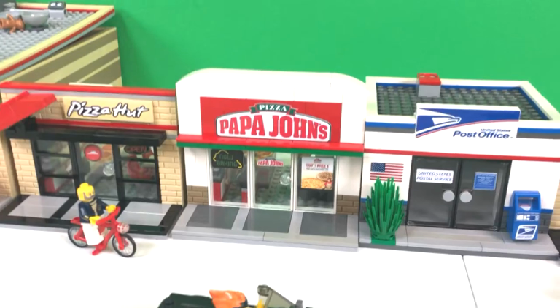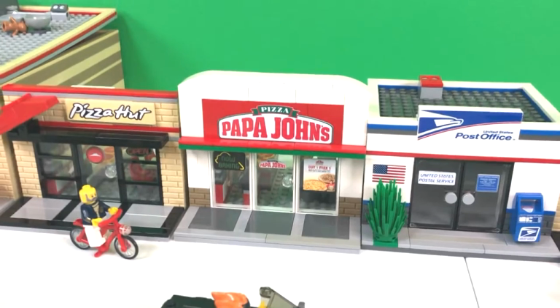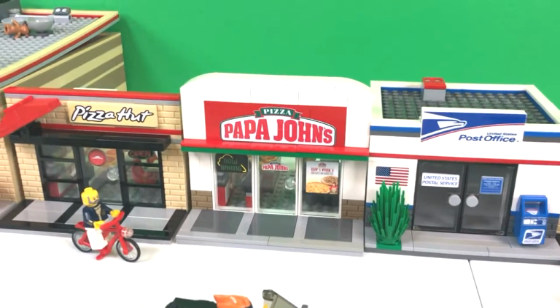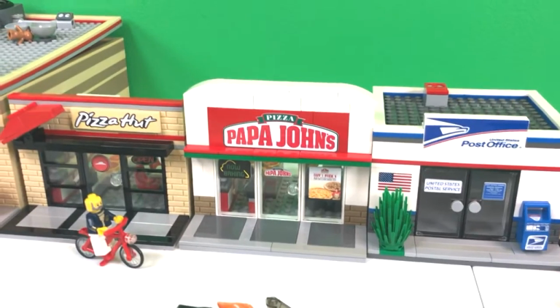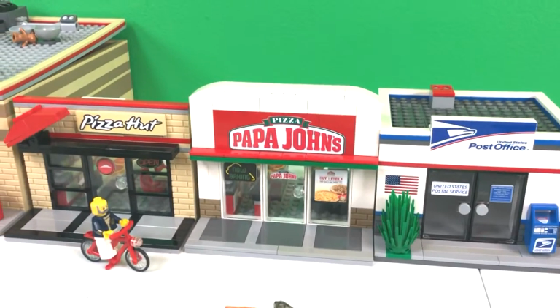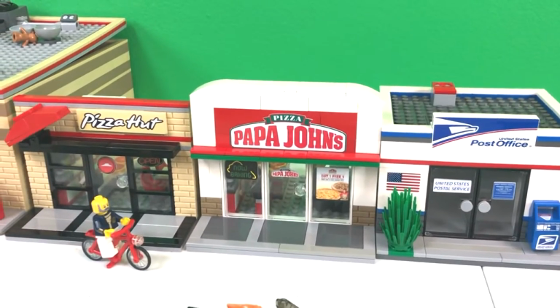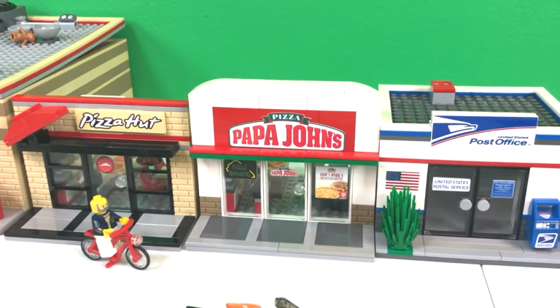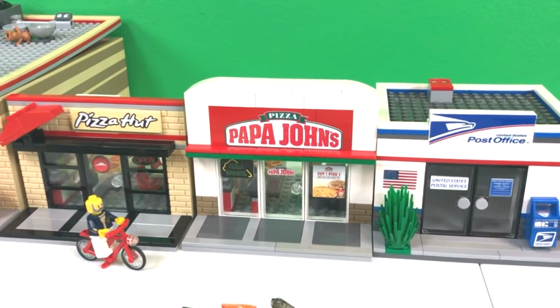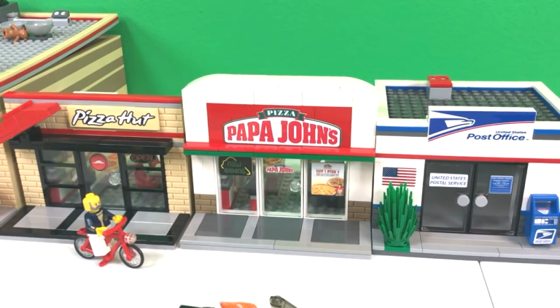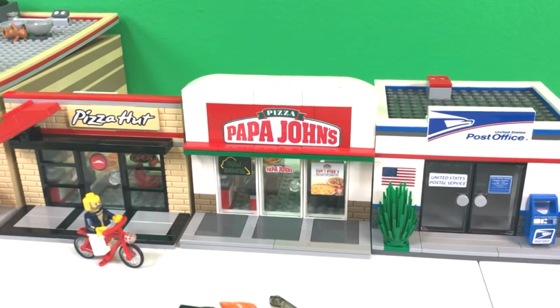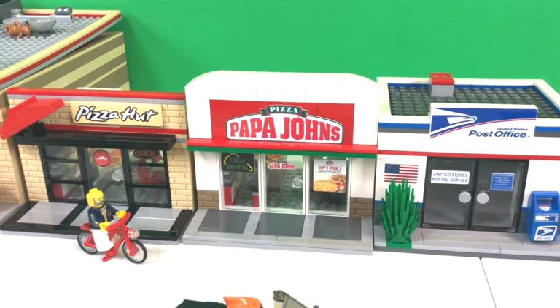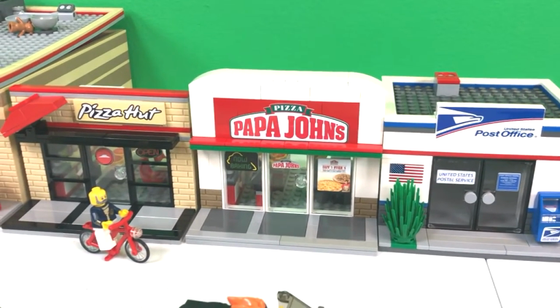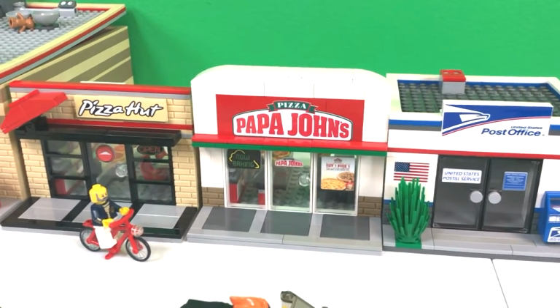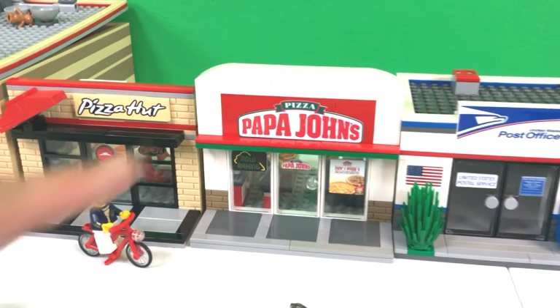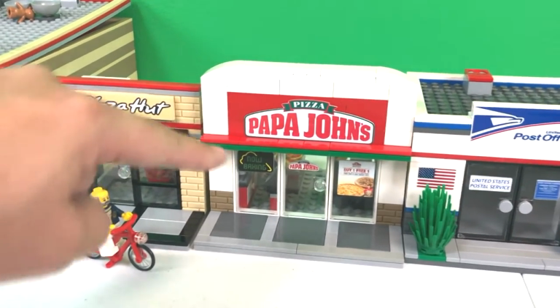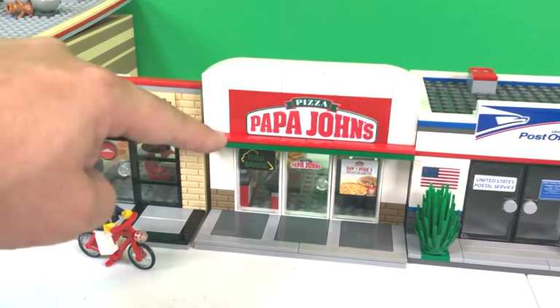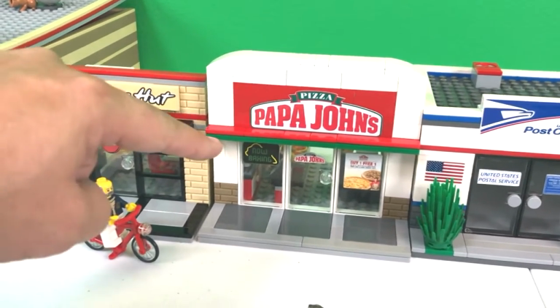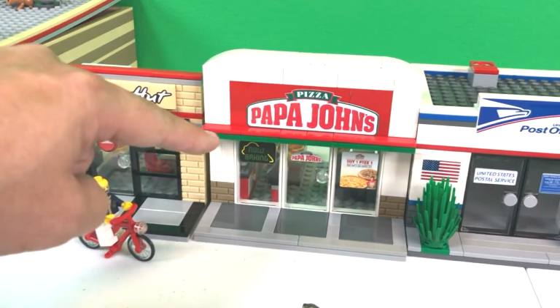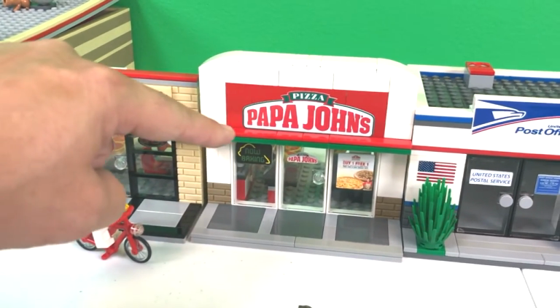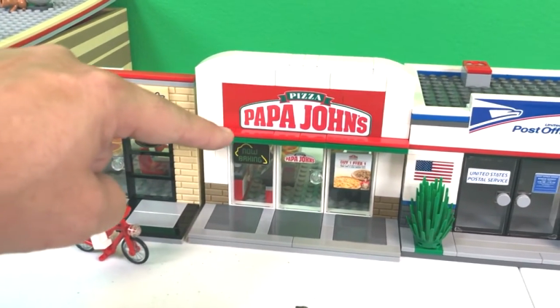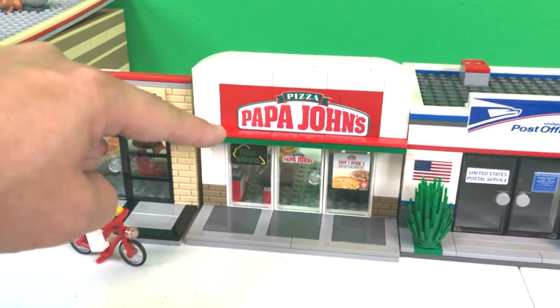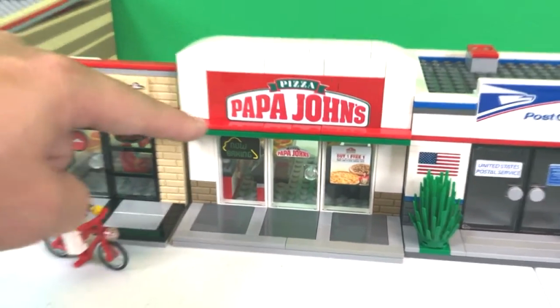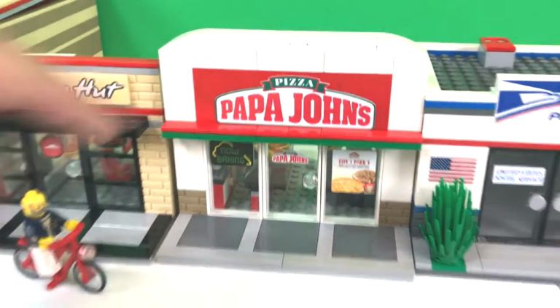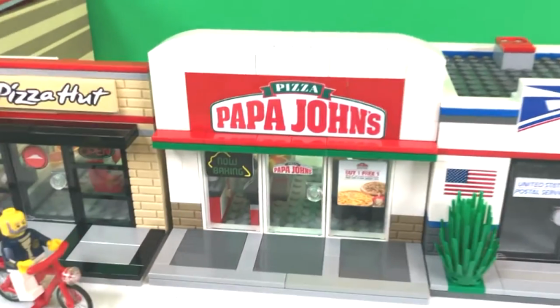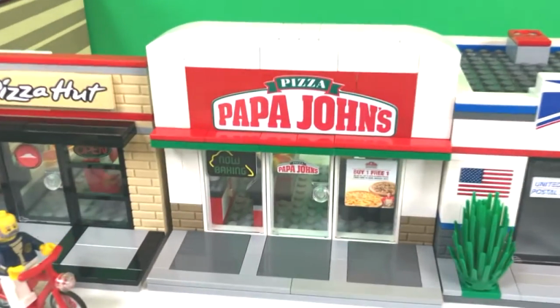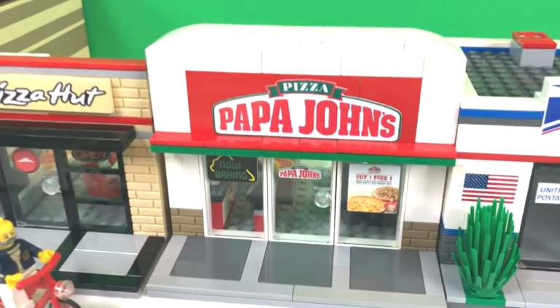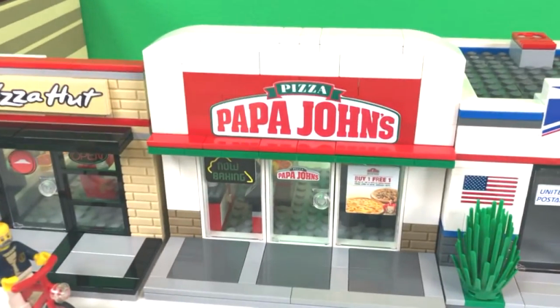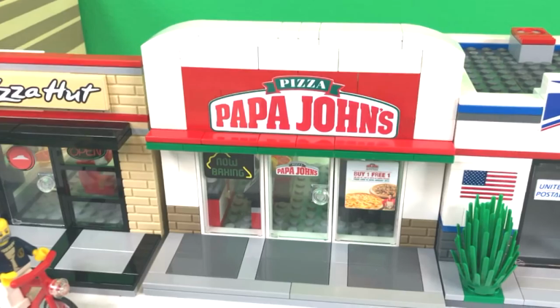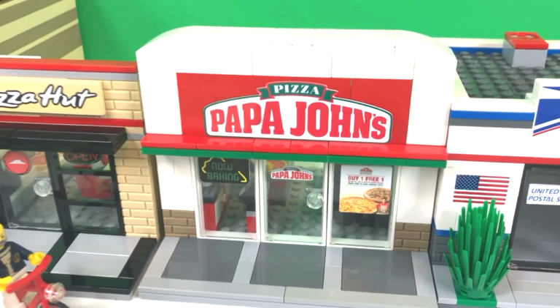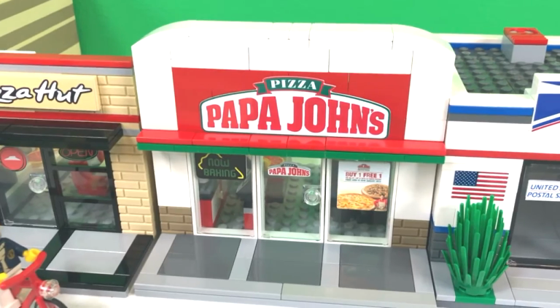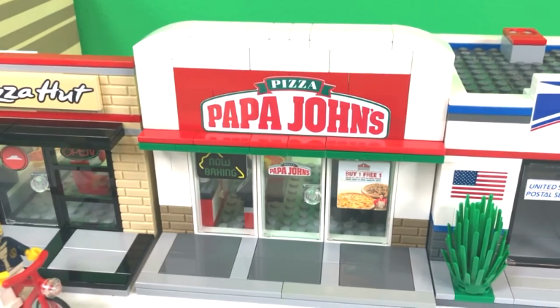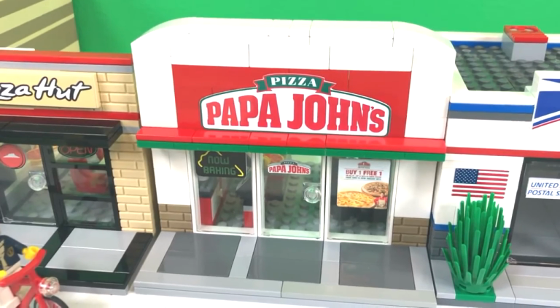Brick Addicts, LEGO lovers, ladies and gentlemen from all over the world. Today, I bring you Papa John's.